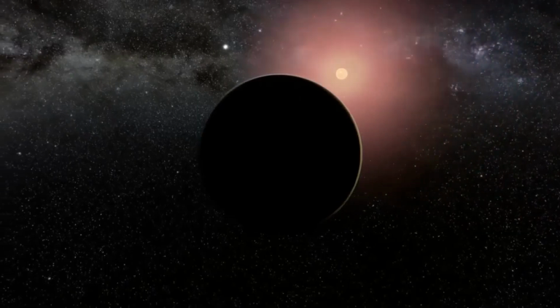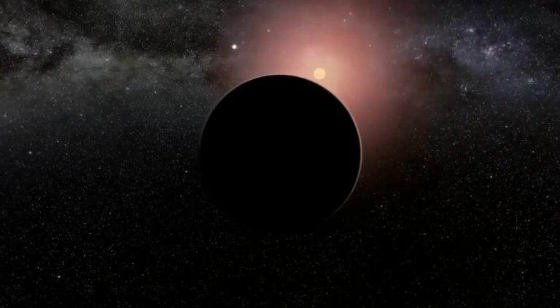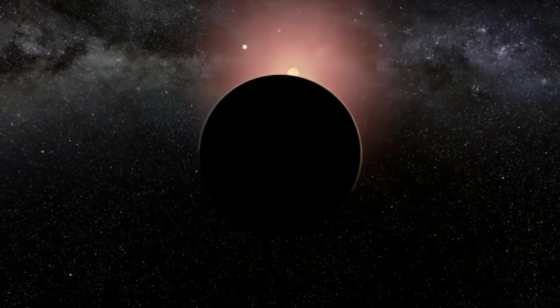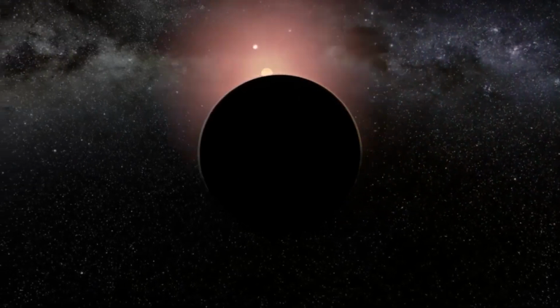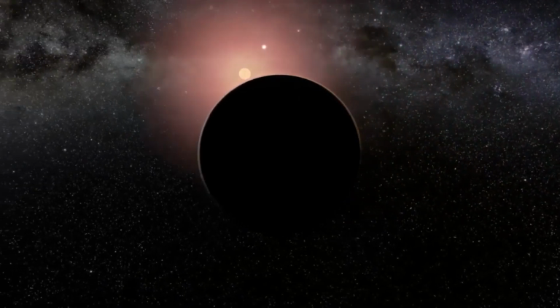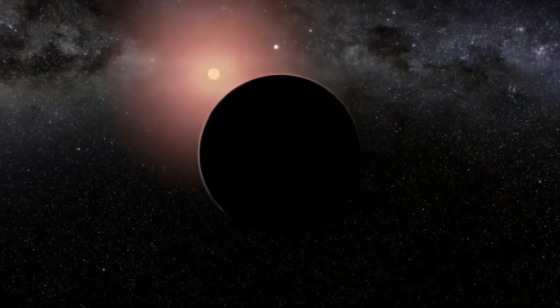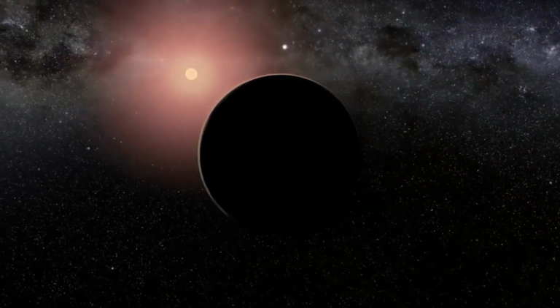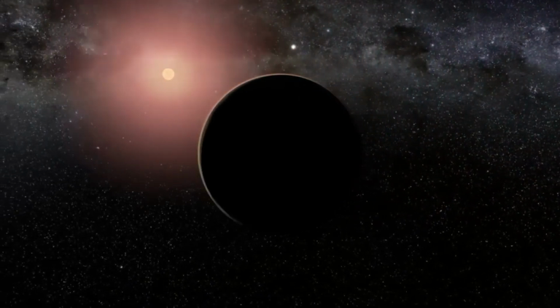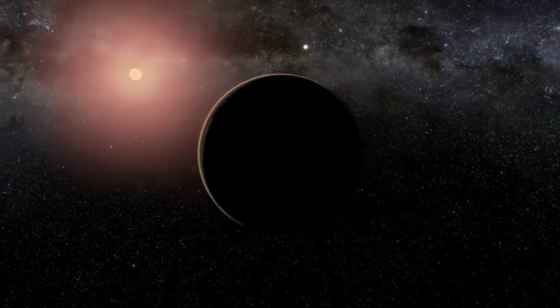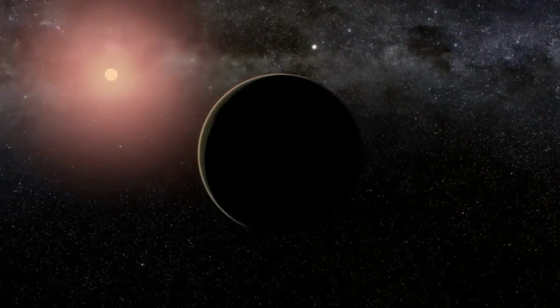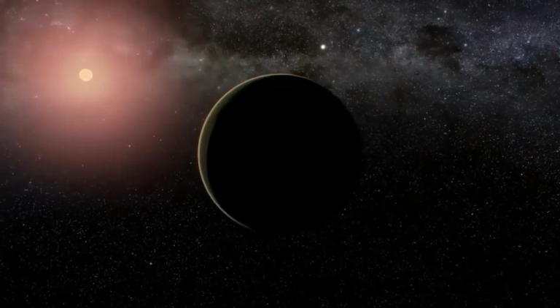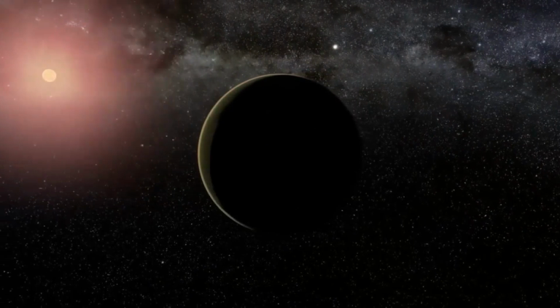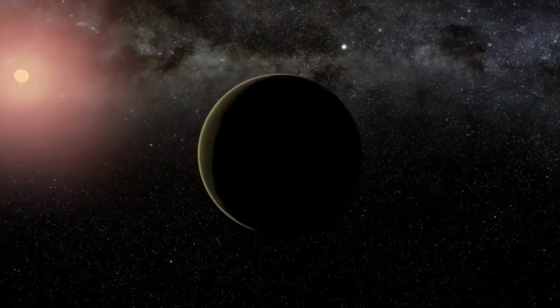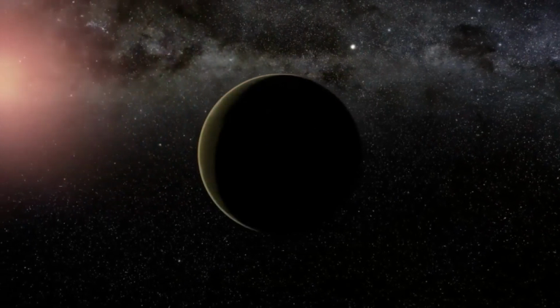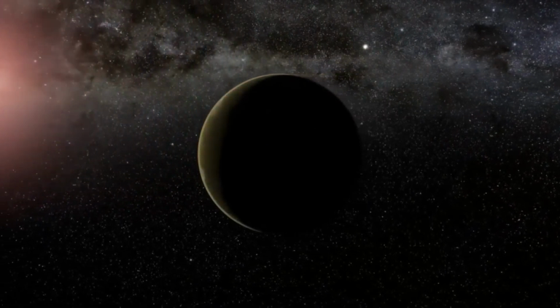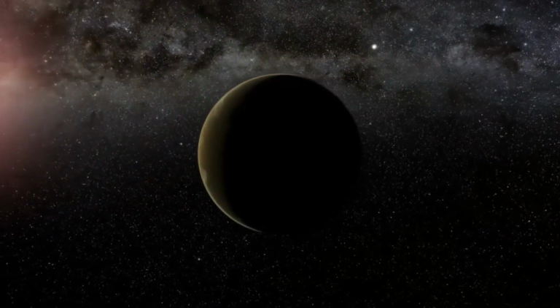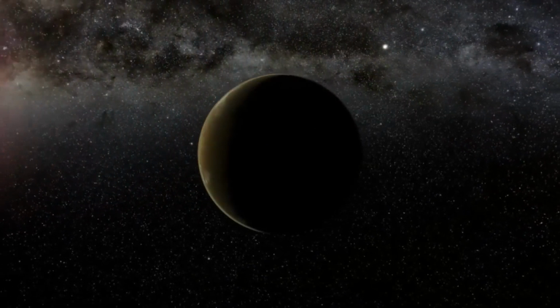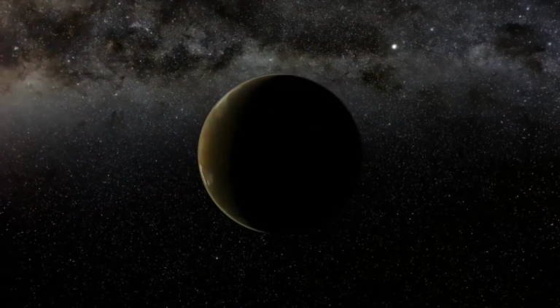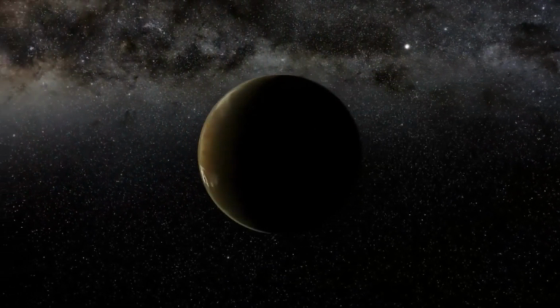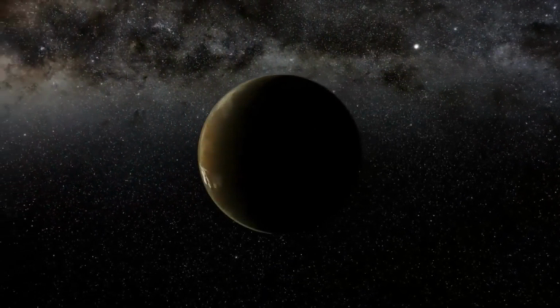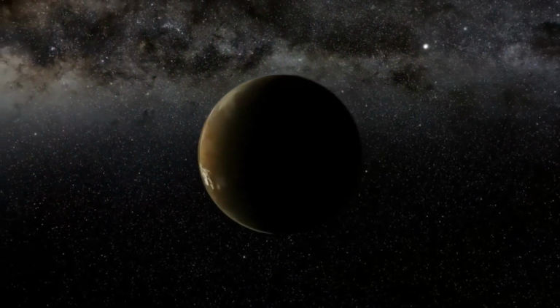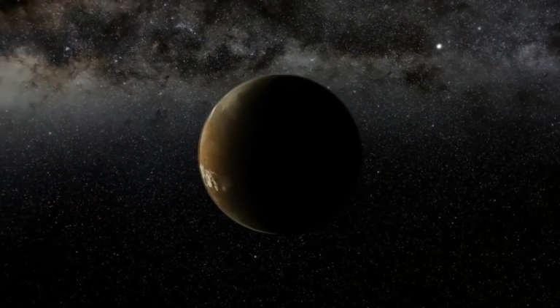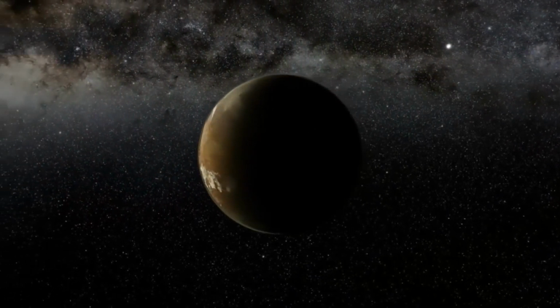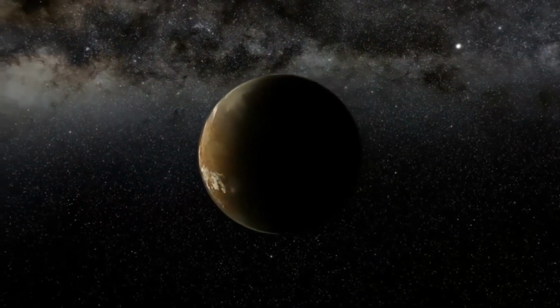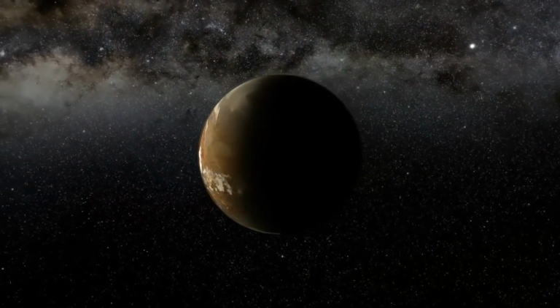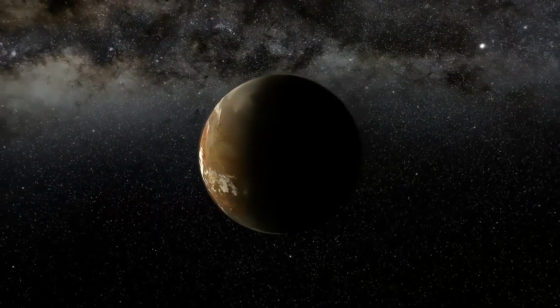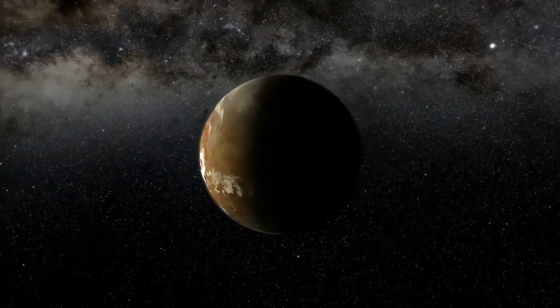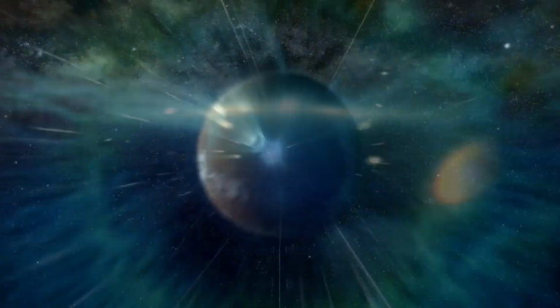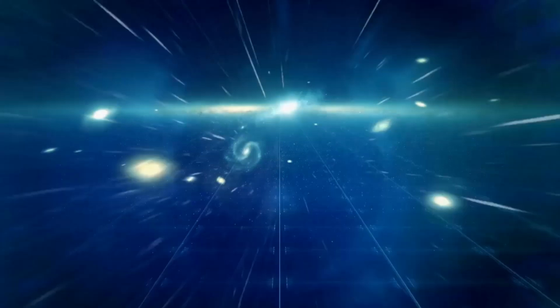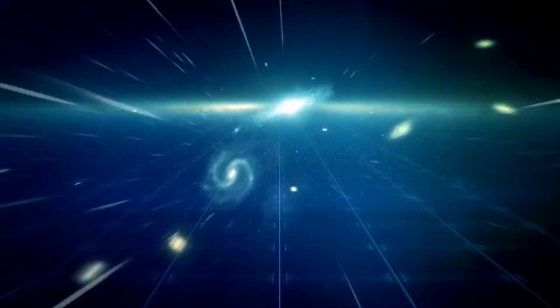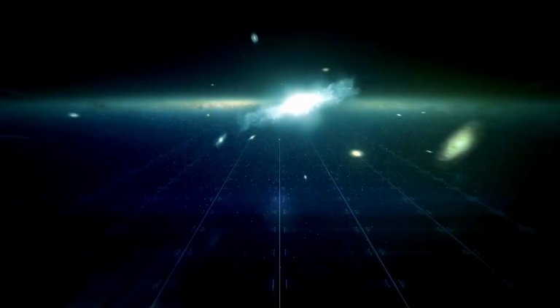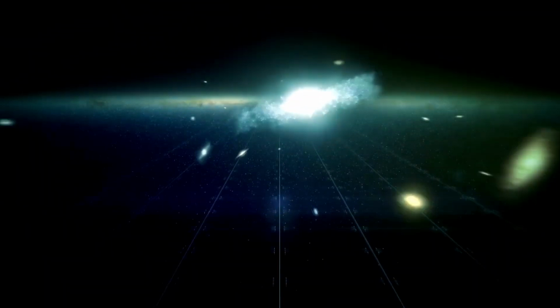We invite you to join us to explore how this telescope has achieved the clearest image of Proxima b.